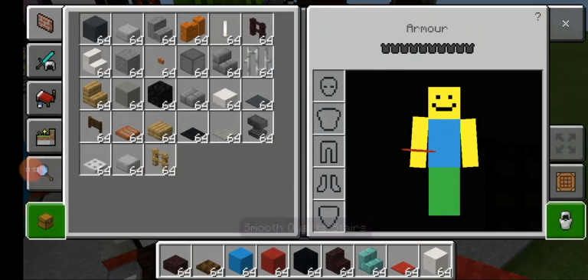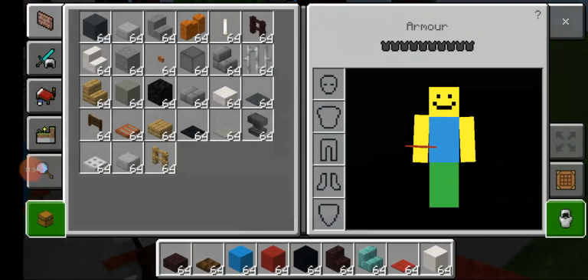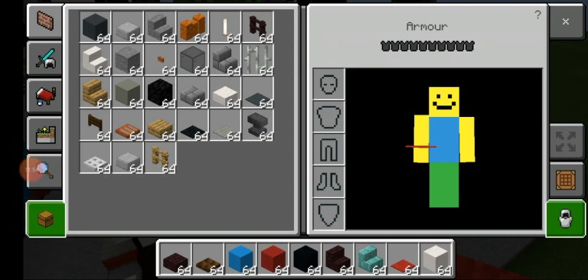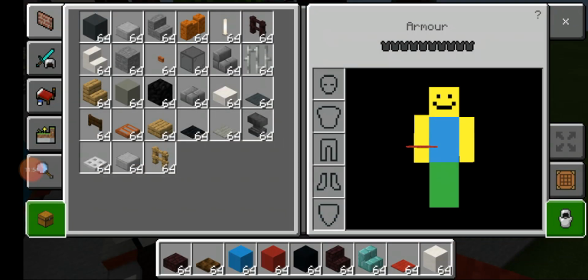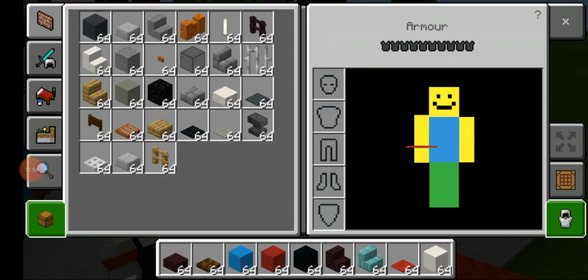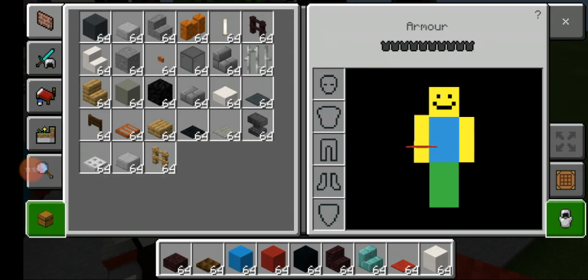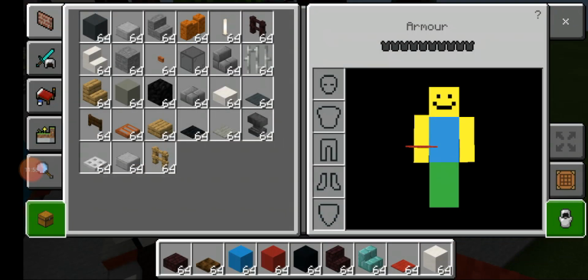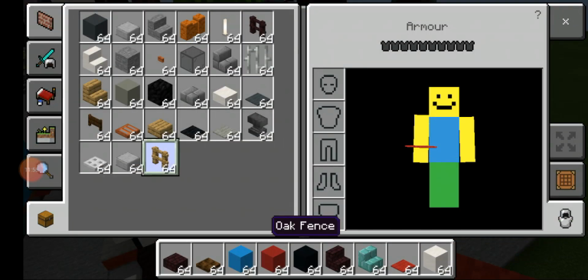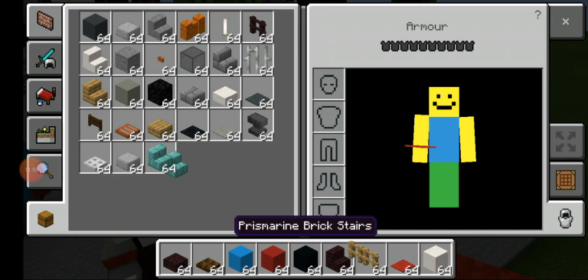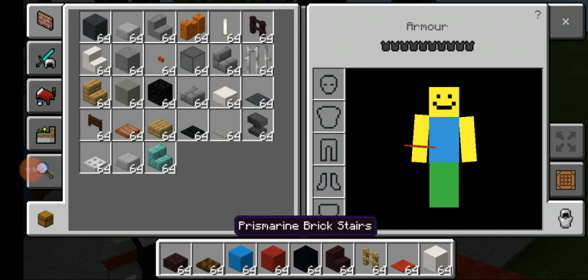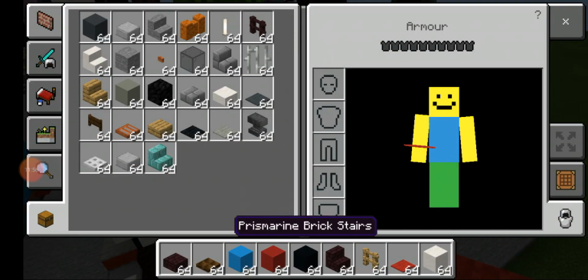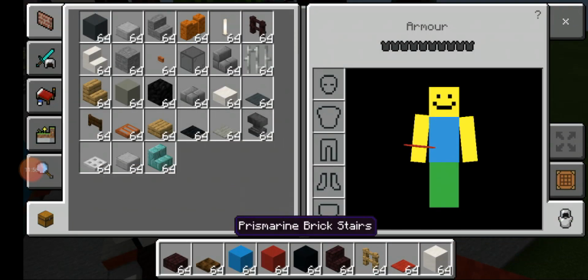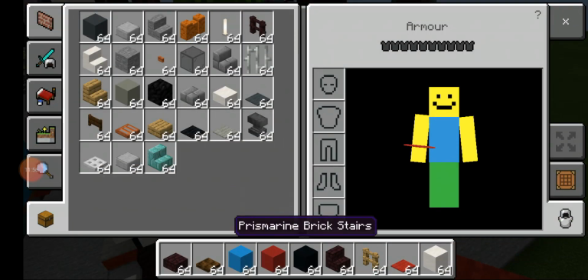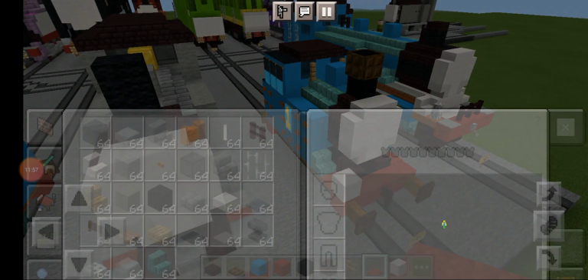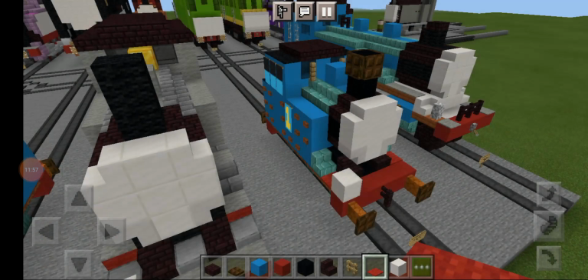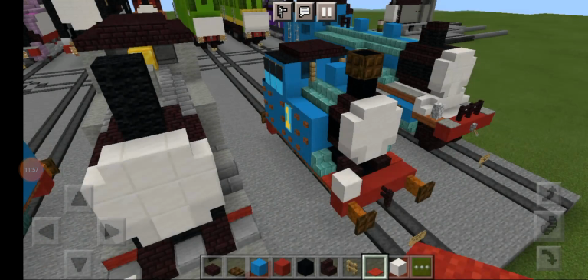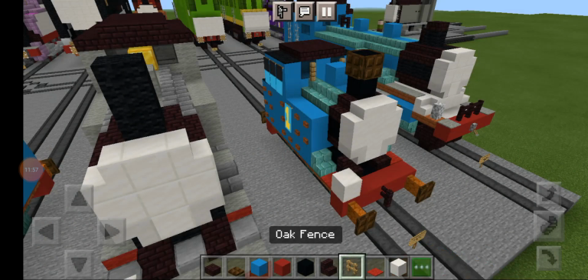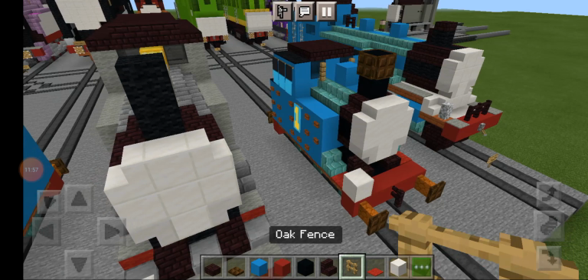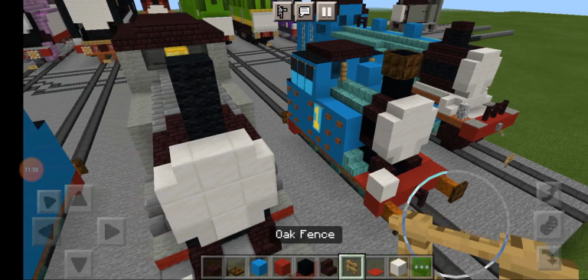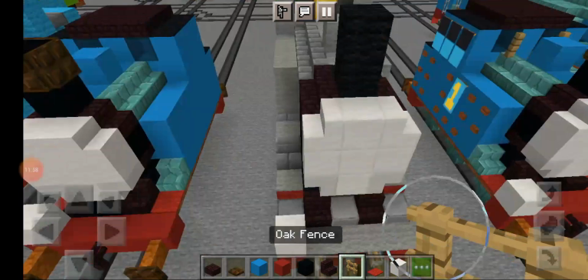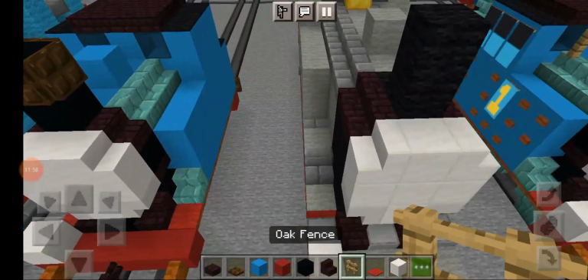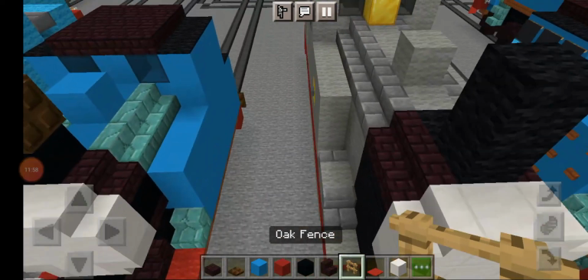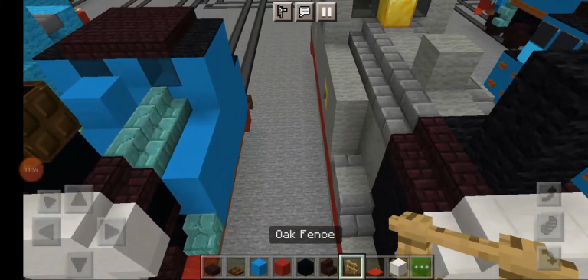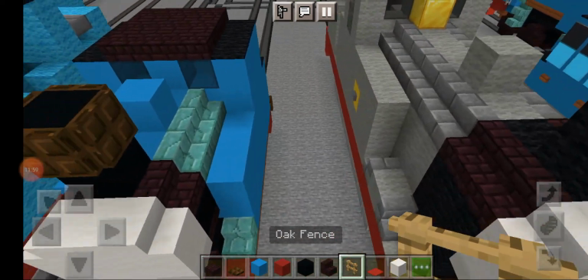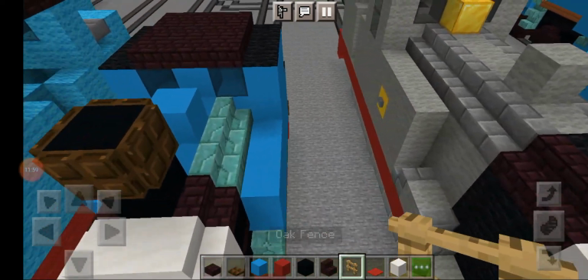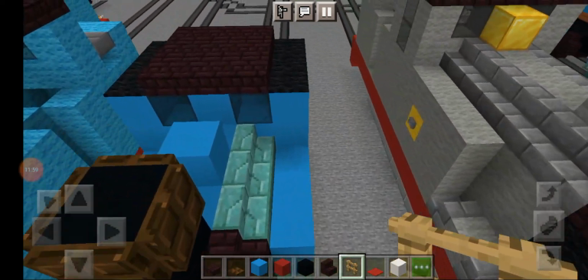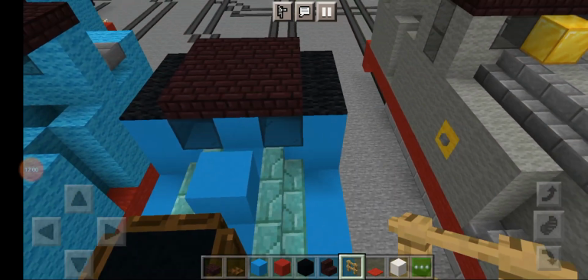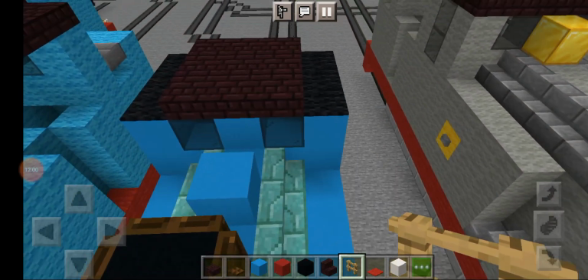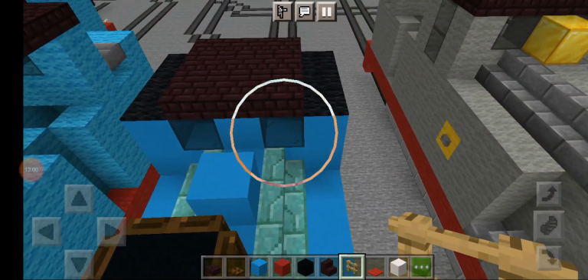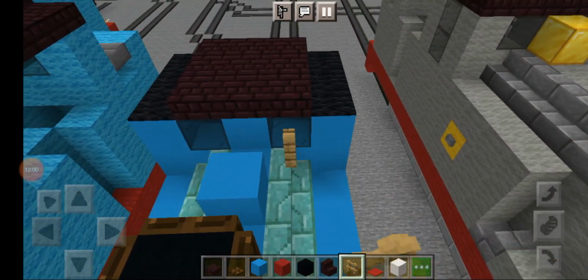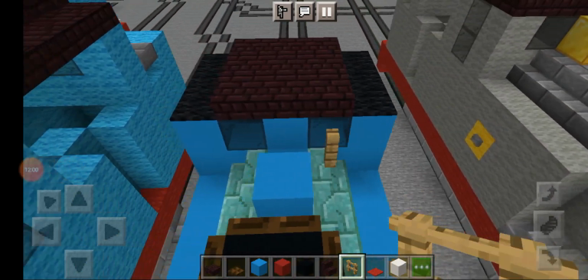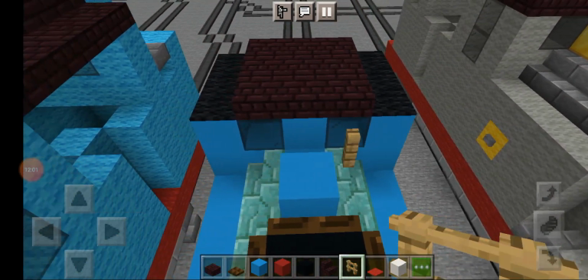We're gonna make the whistle now. You'll need oak fence — just put it in front of the window.